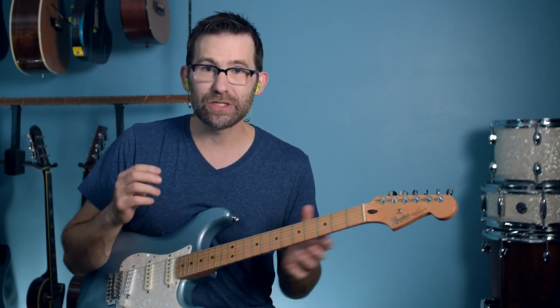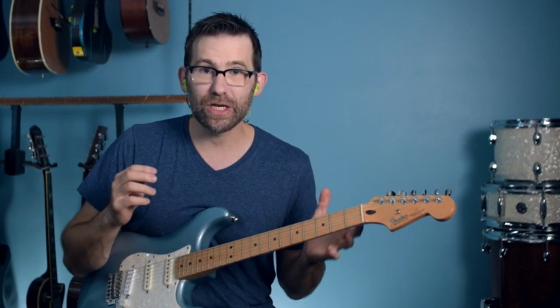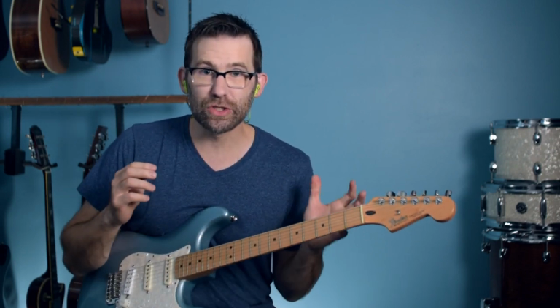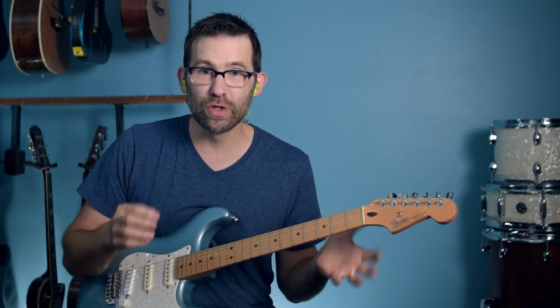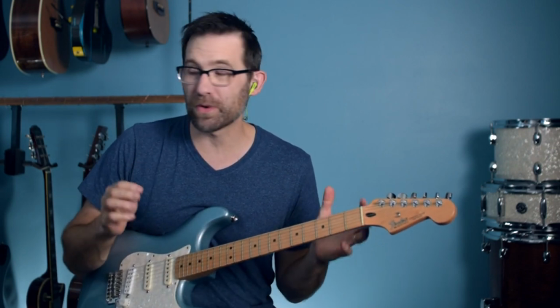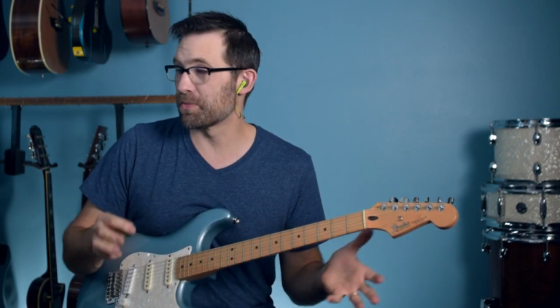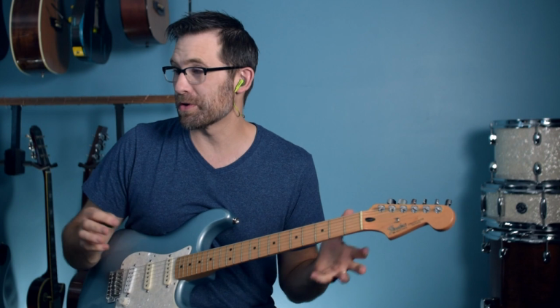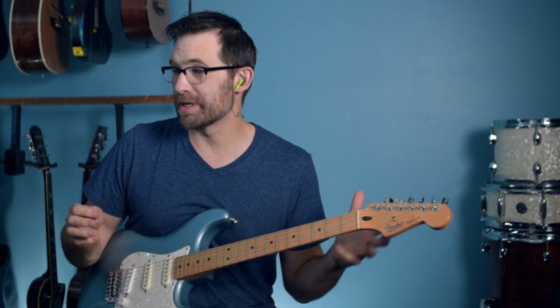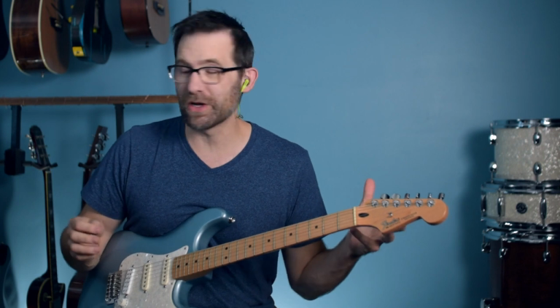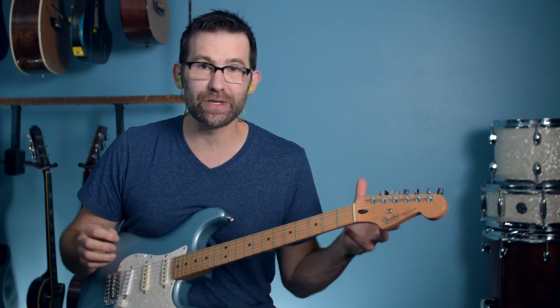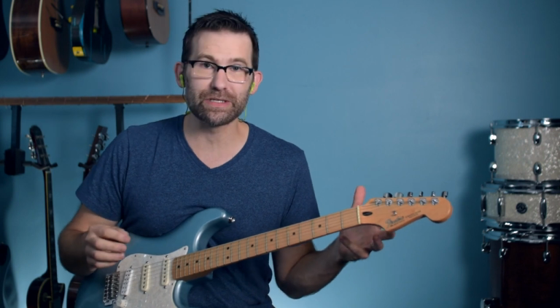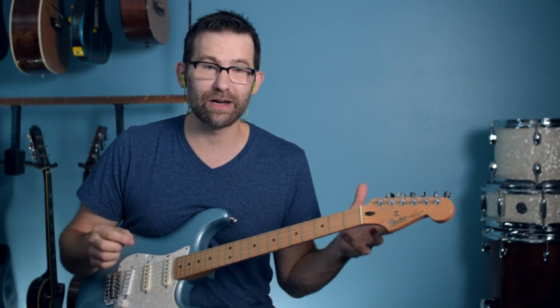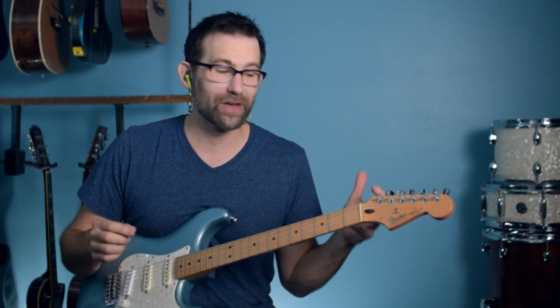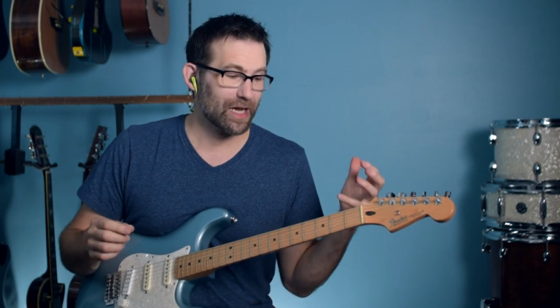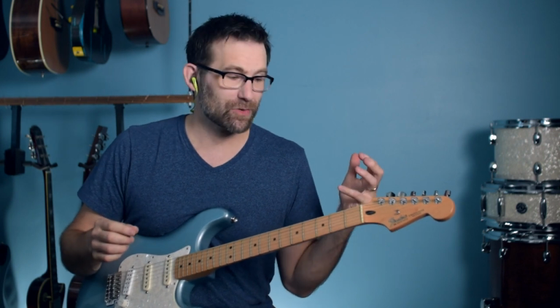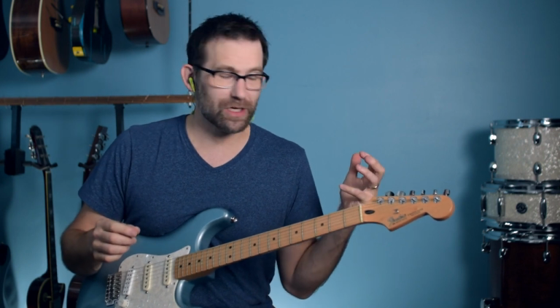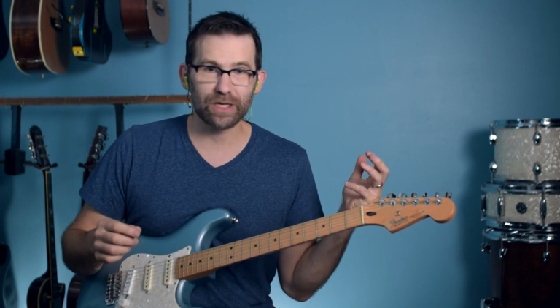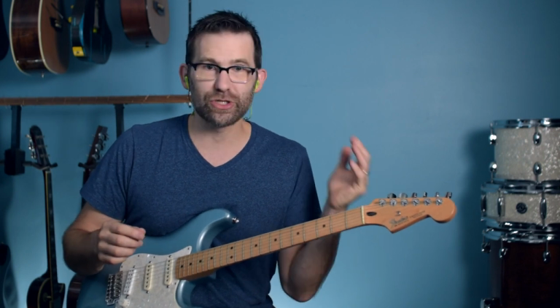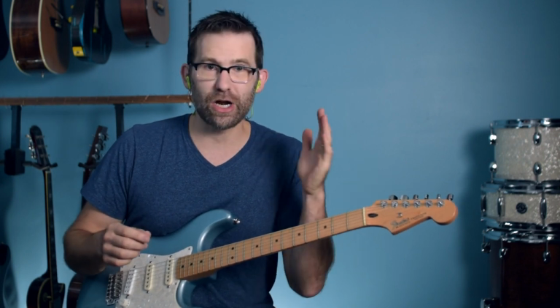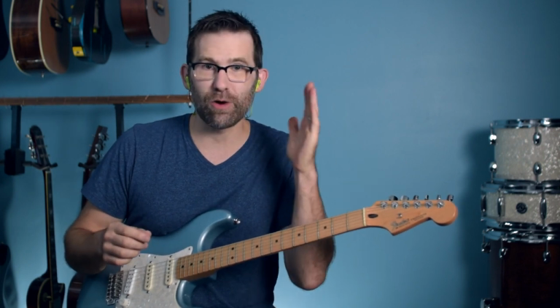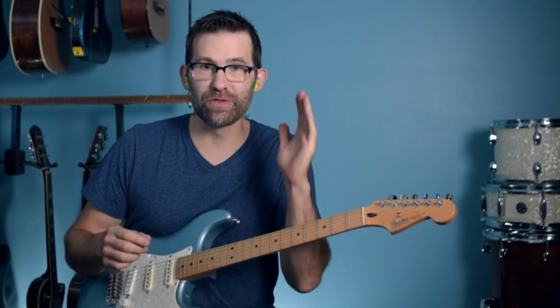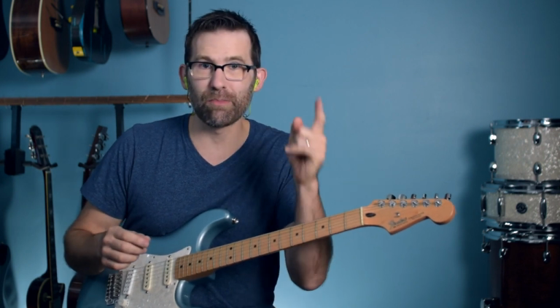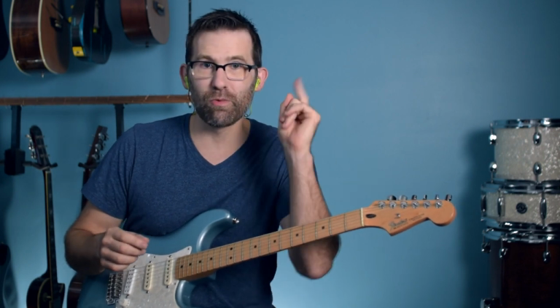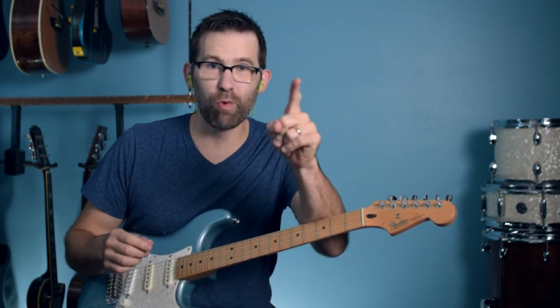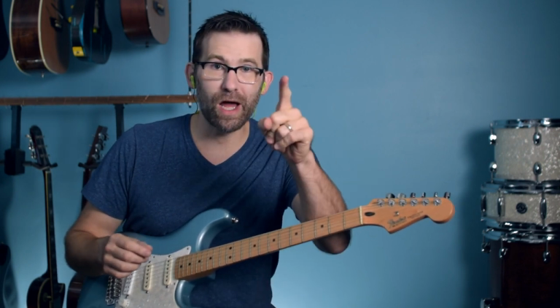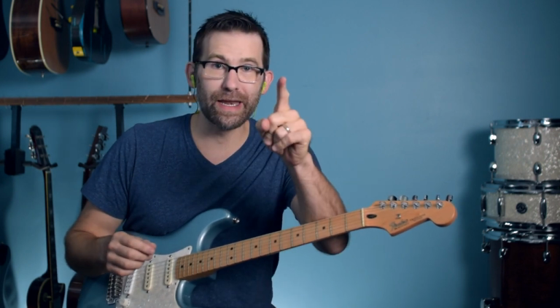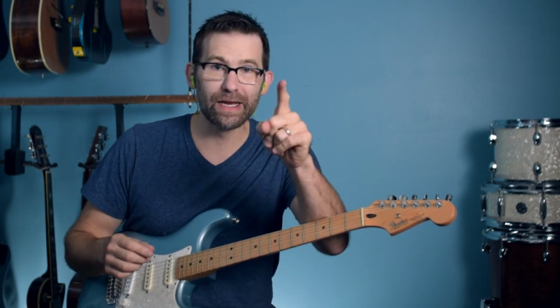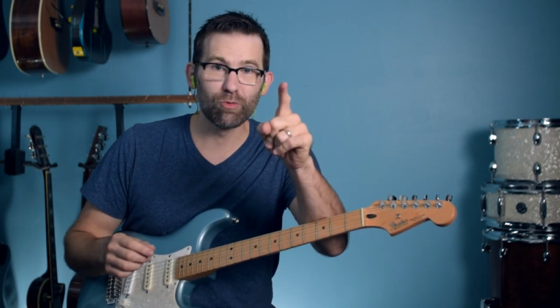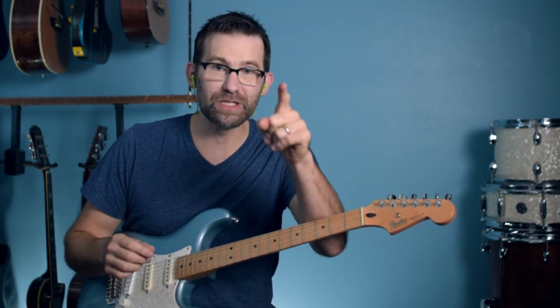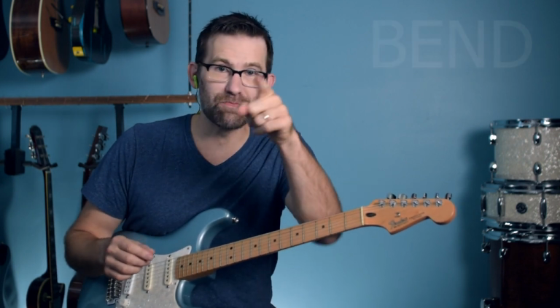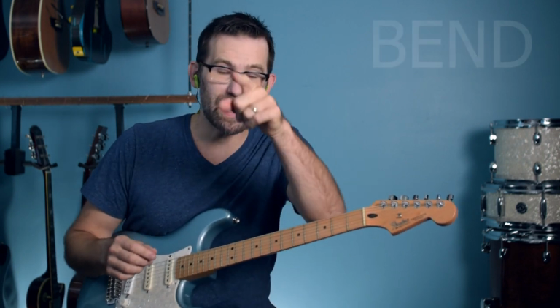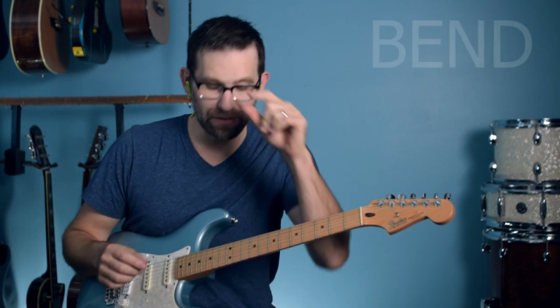It's super important that you know this stuff, and so we're going to start out with number one, which is bends.